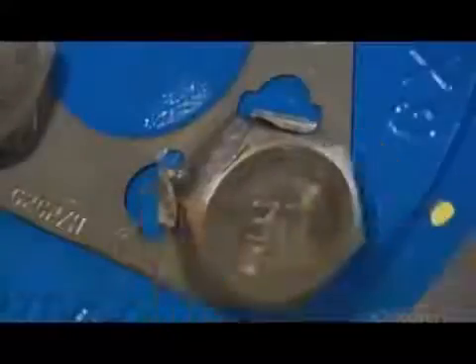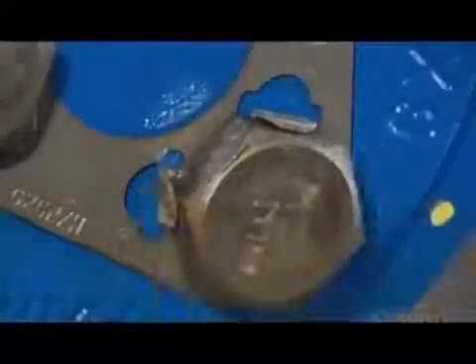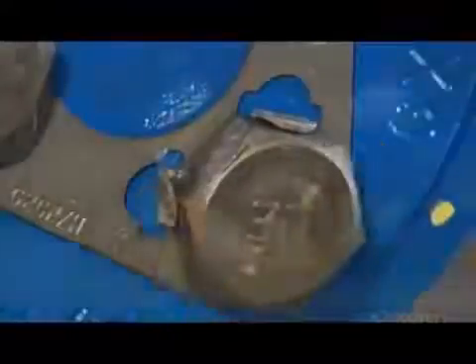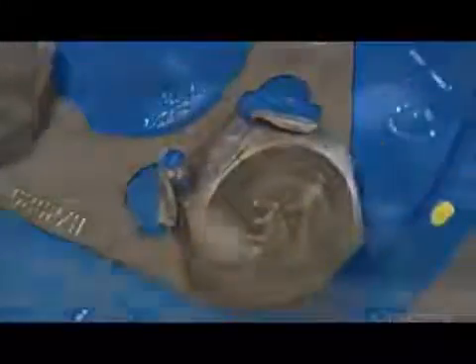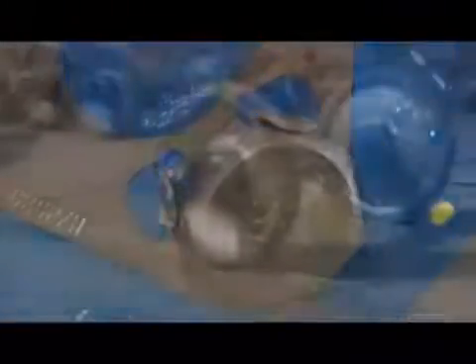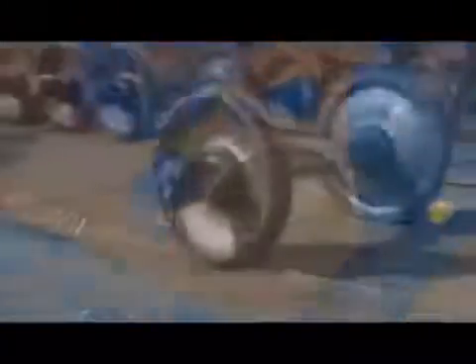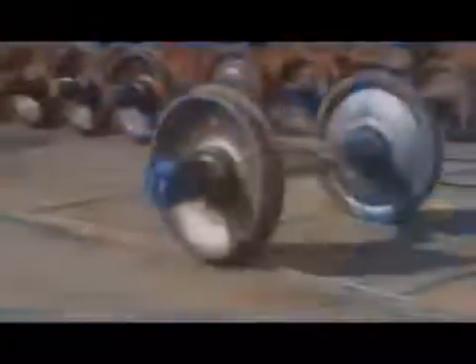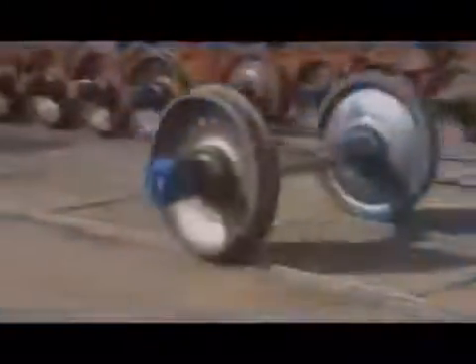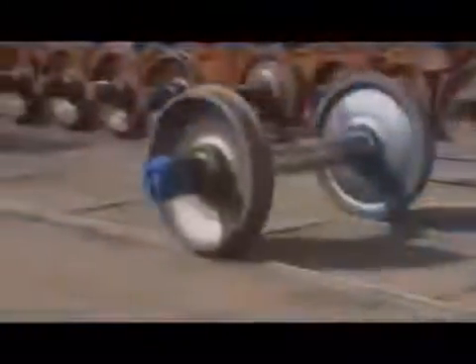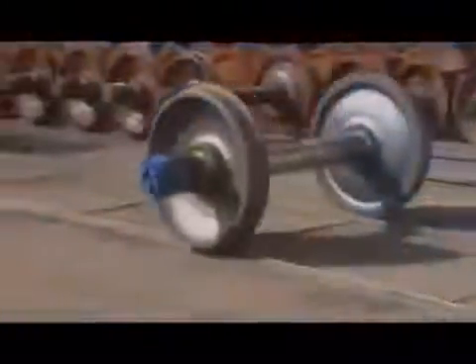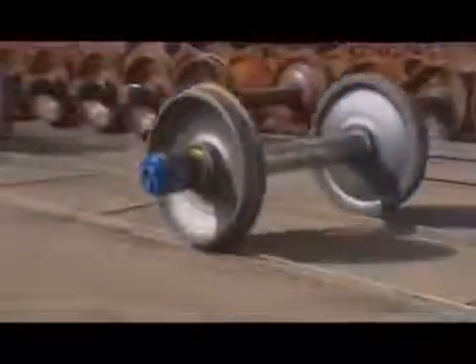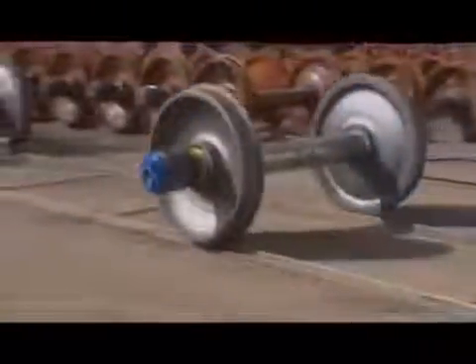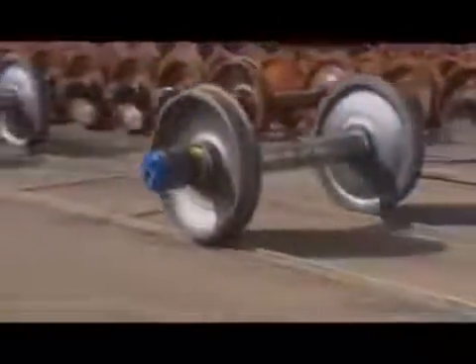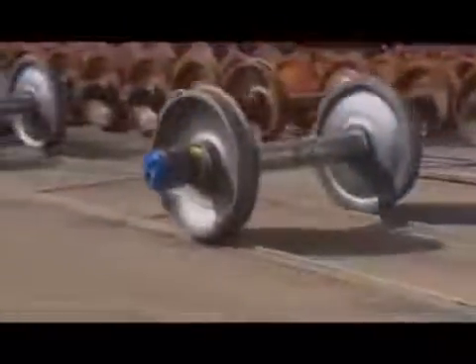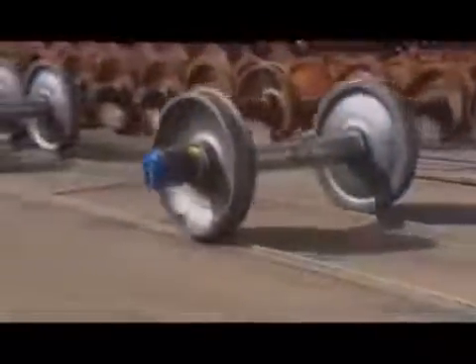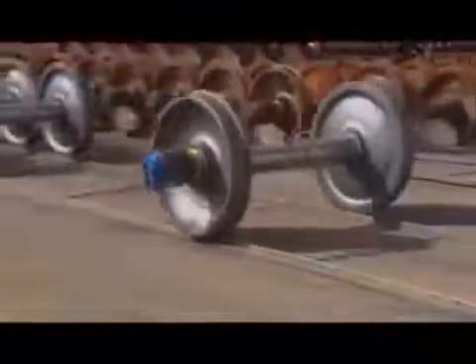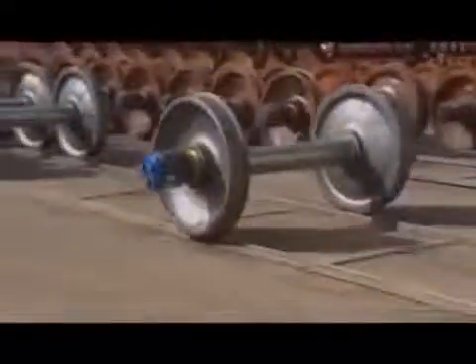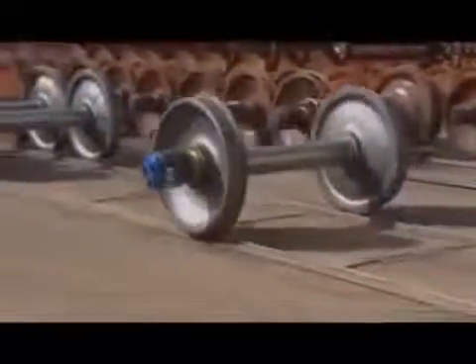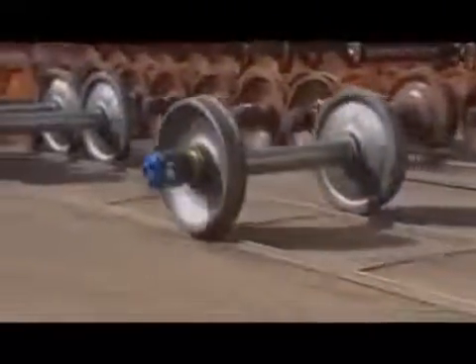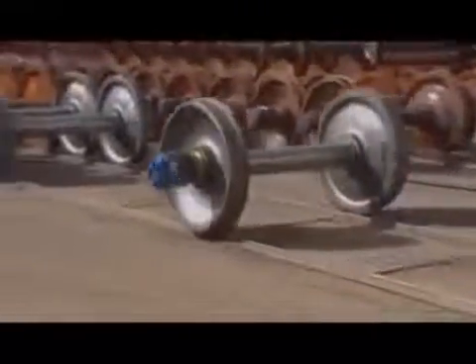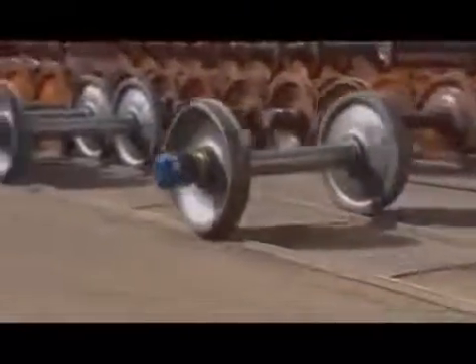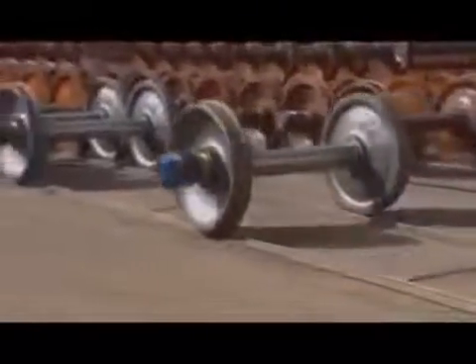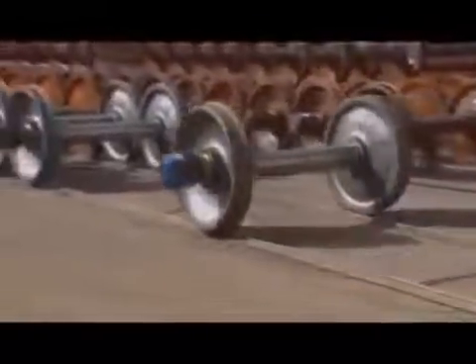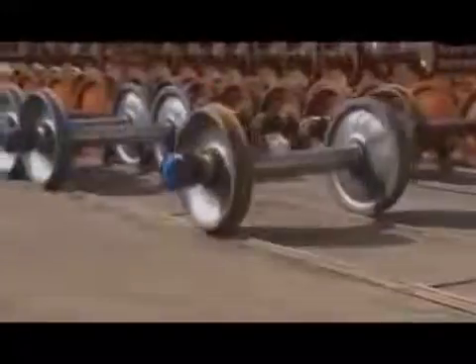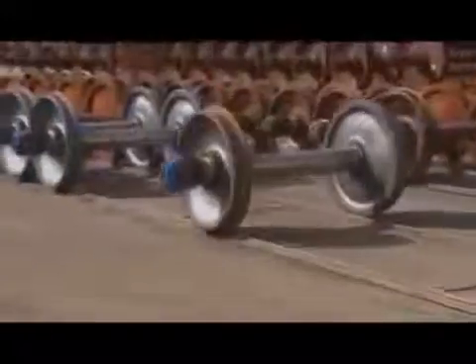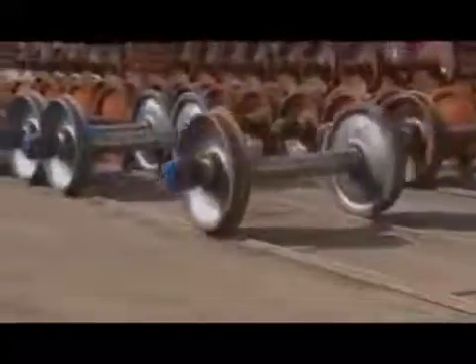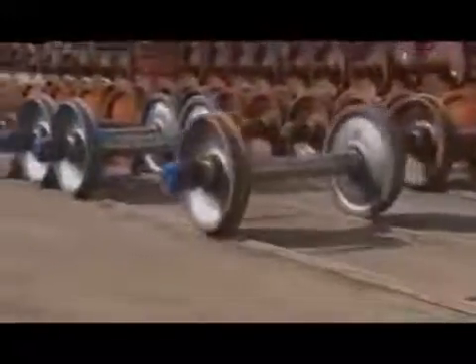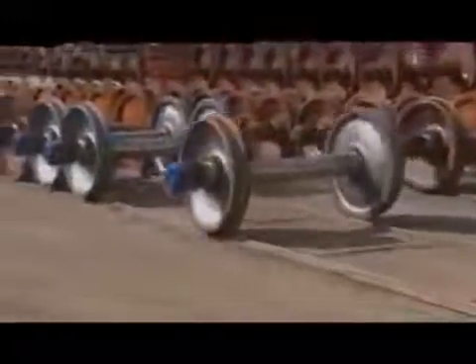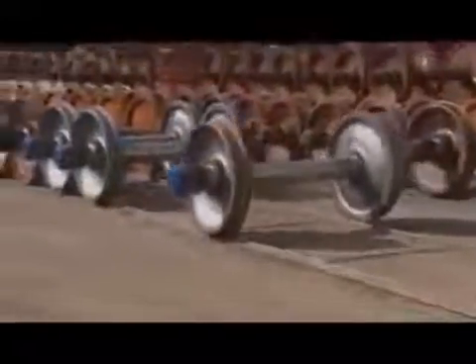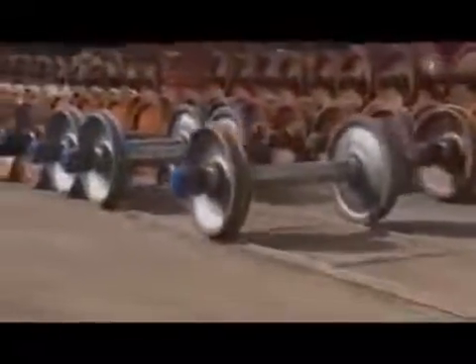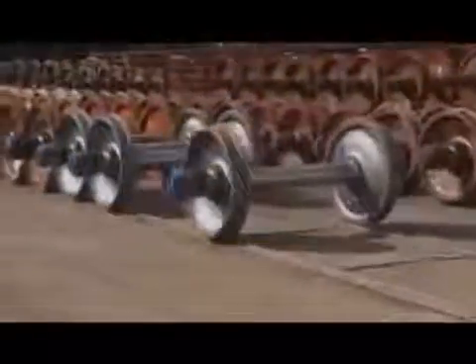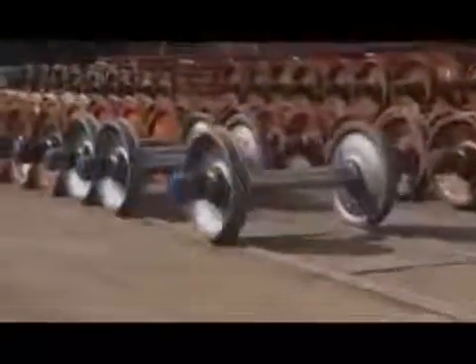Finally, the mounted wheel set rolls off the assembly line, ready to install under a rail car.